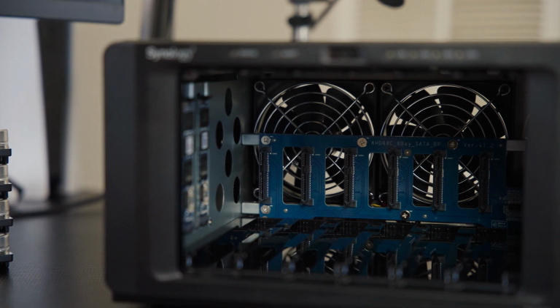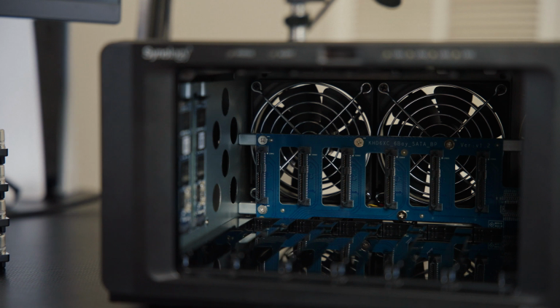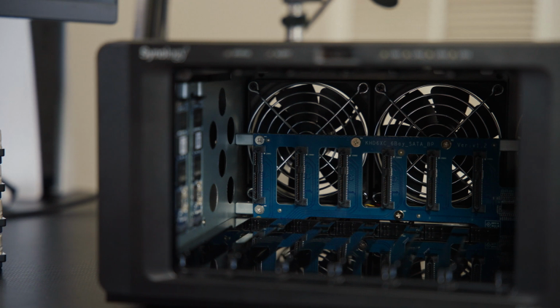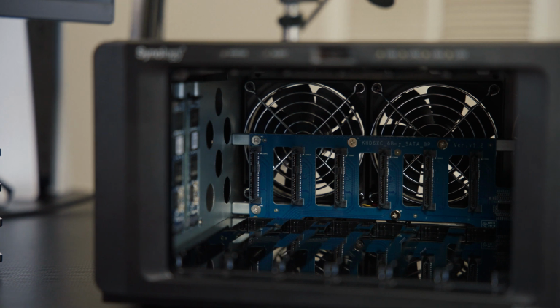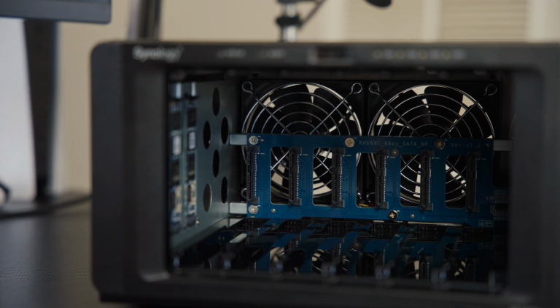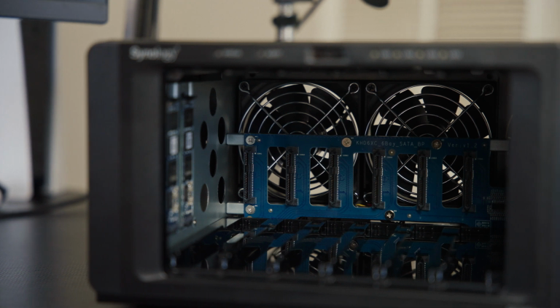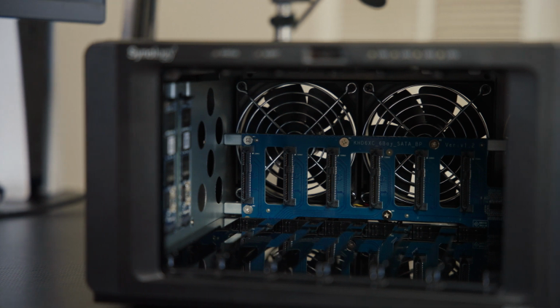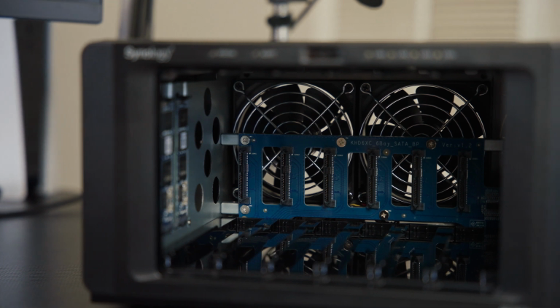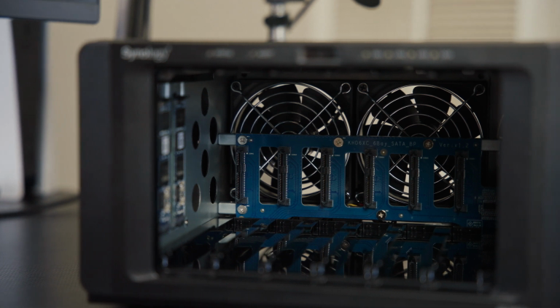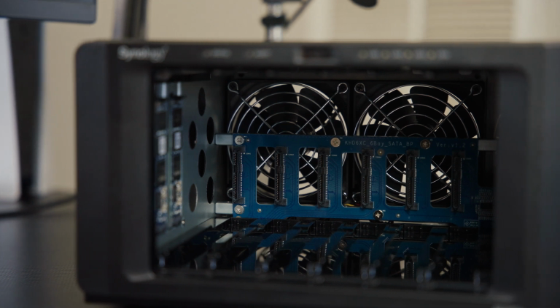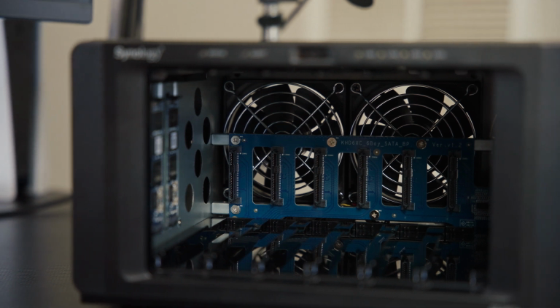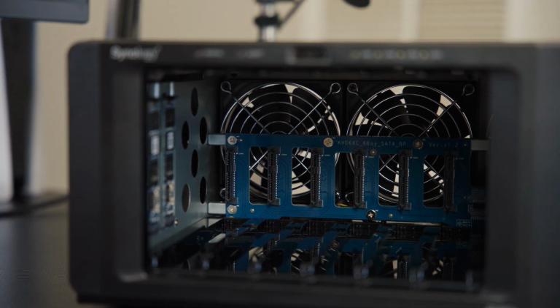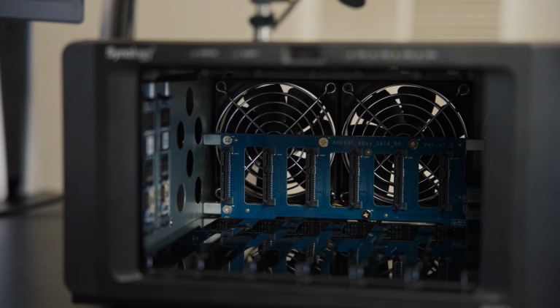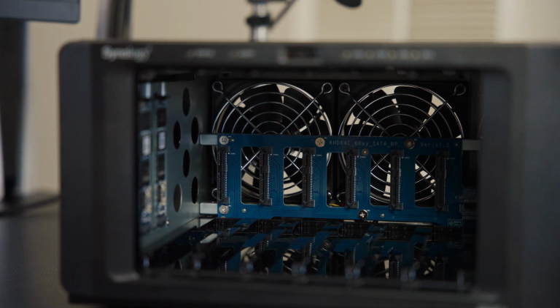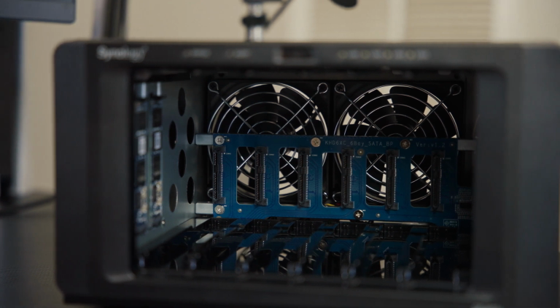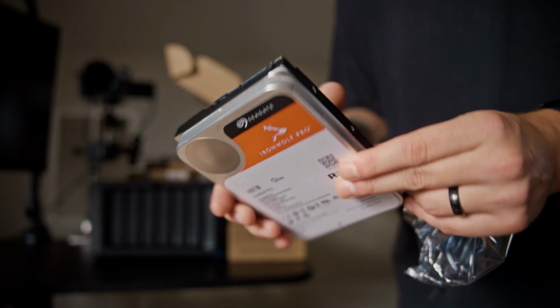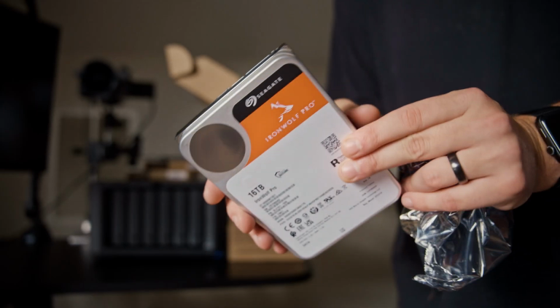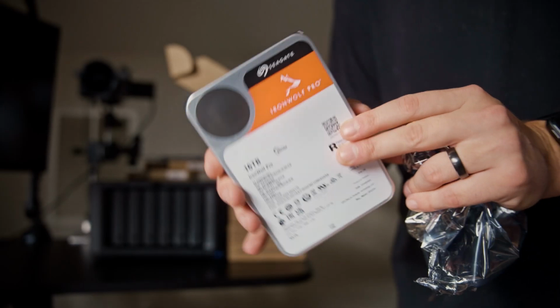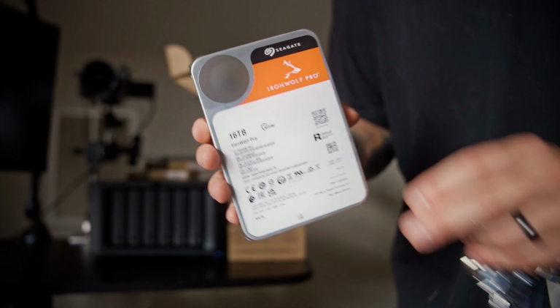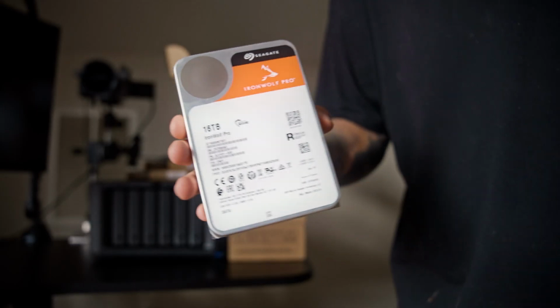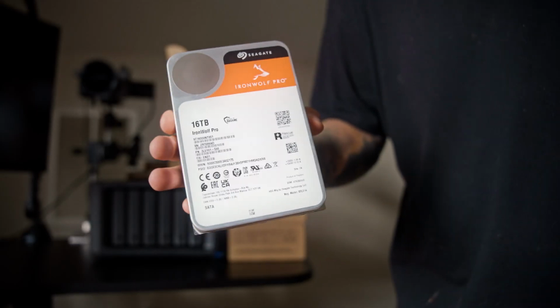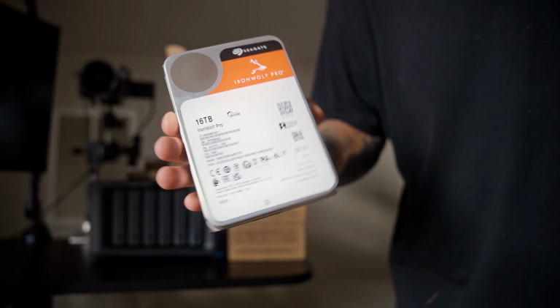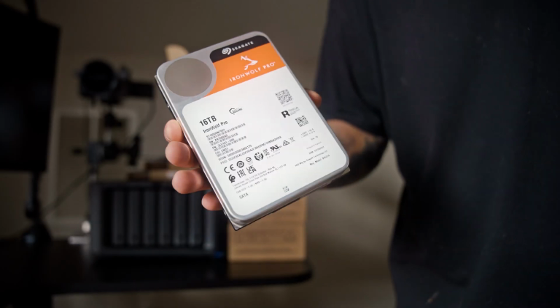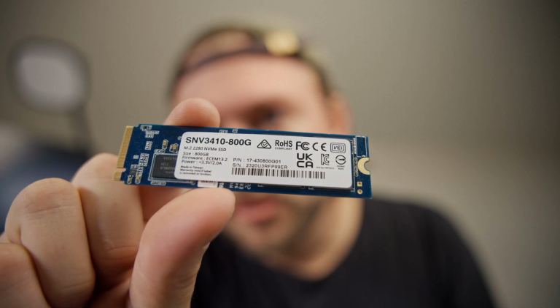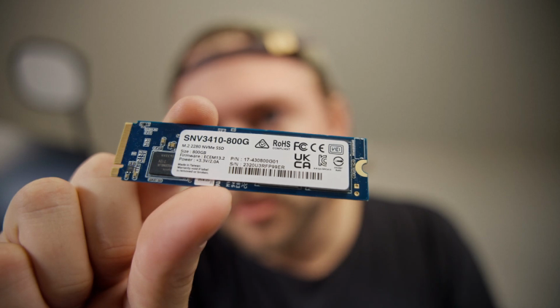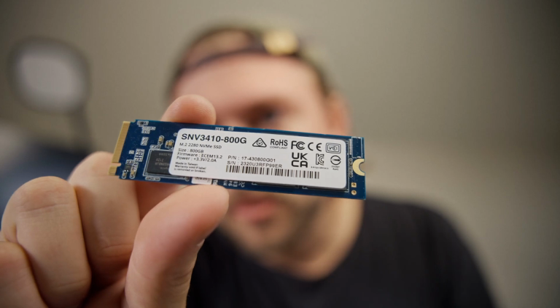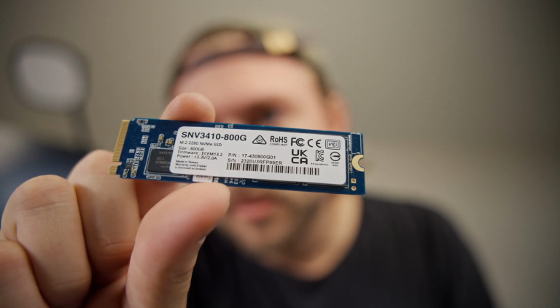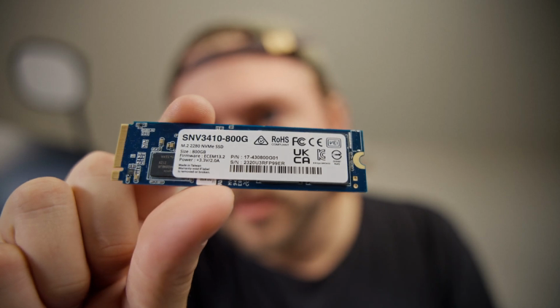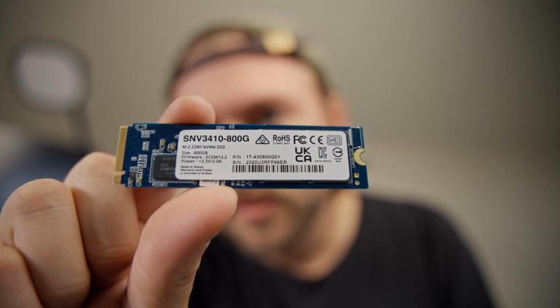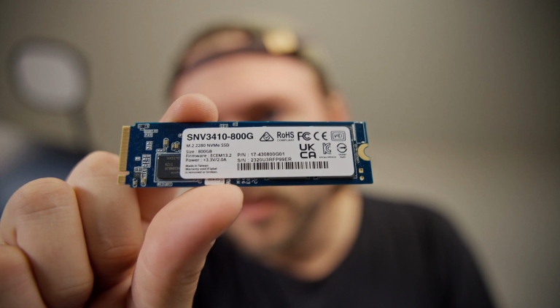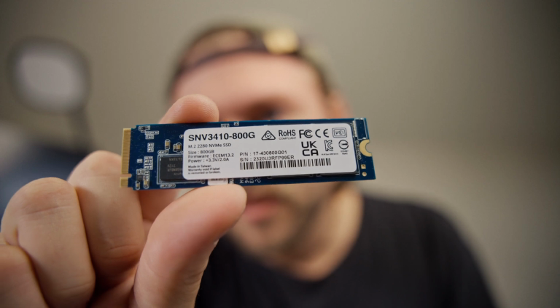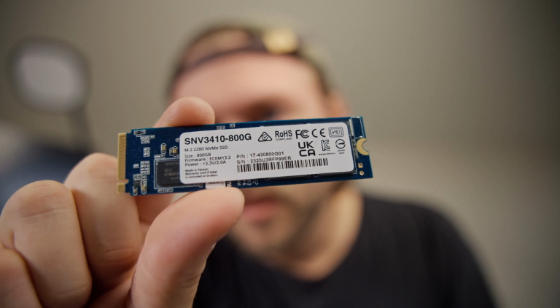This is a hard drive enclosure that can hold six HDDs and two NVMe SSDs. I'm going to run you through everything in this video.